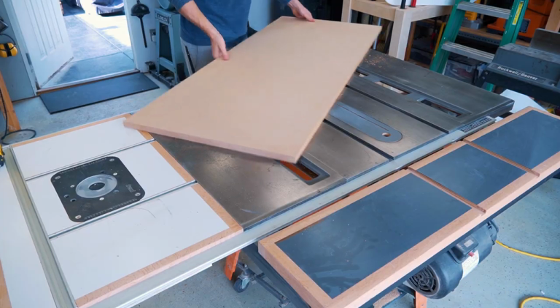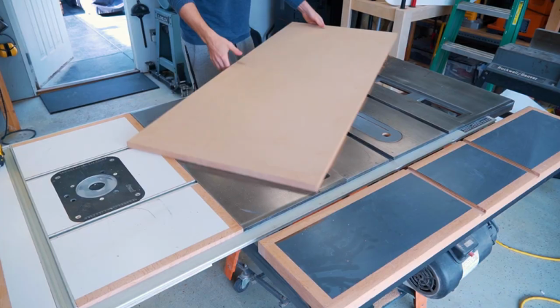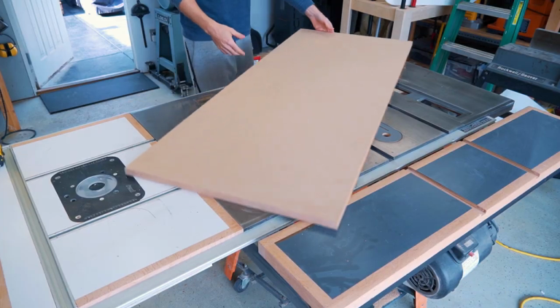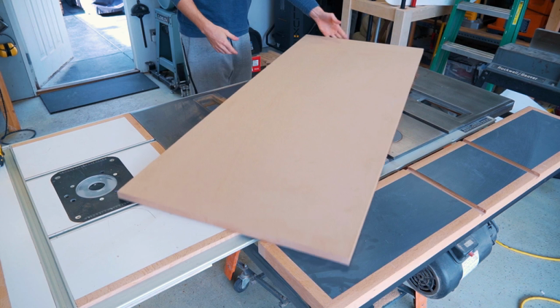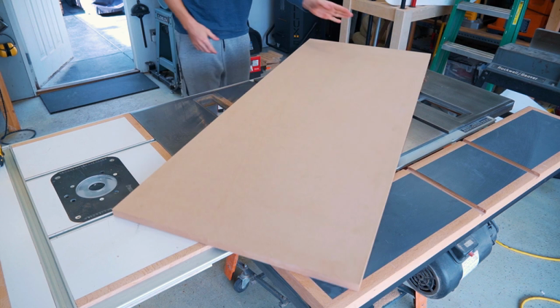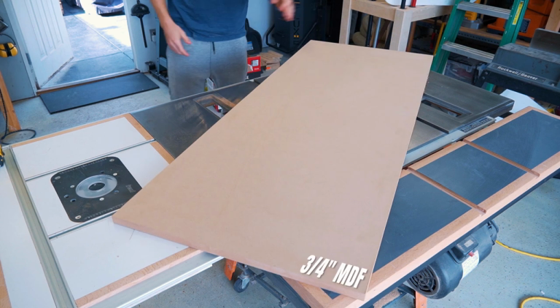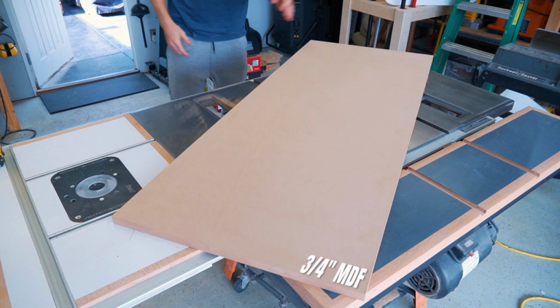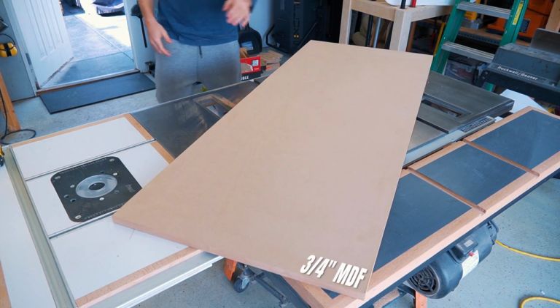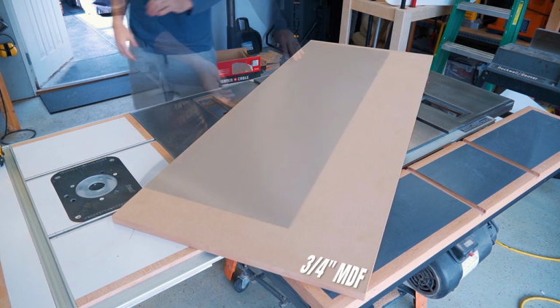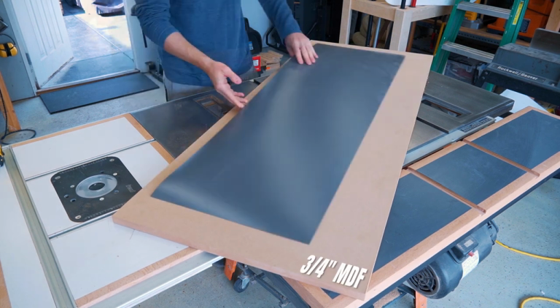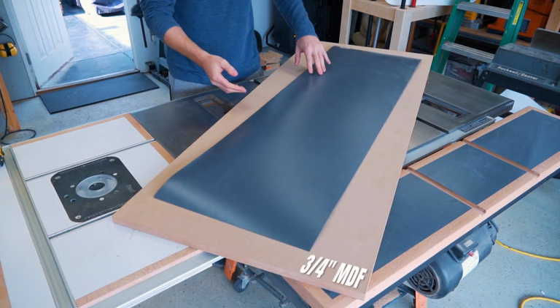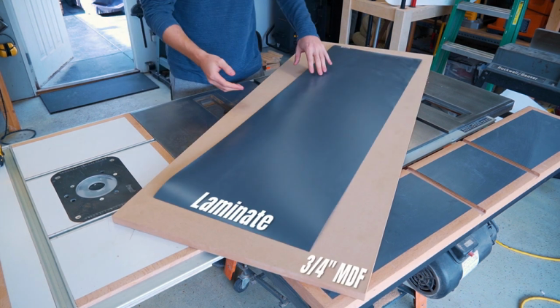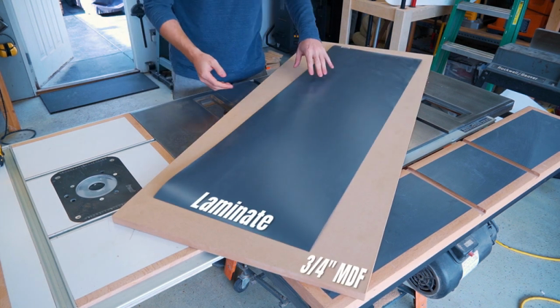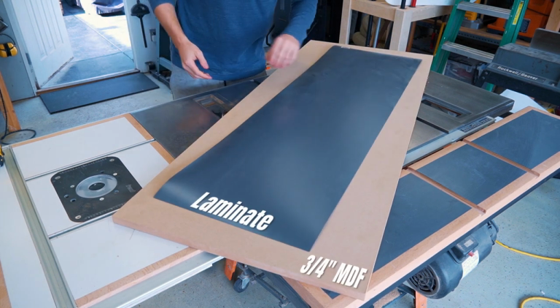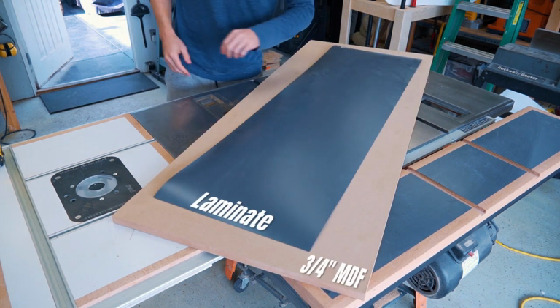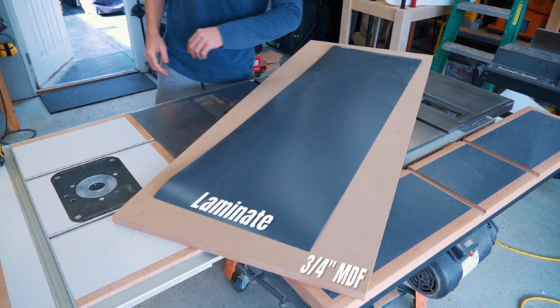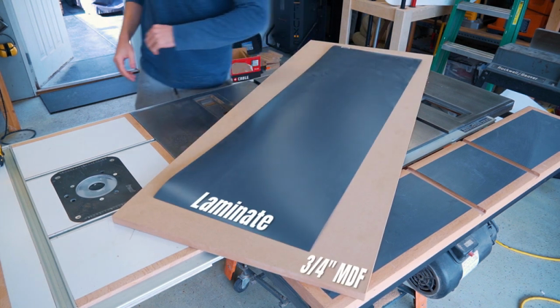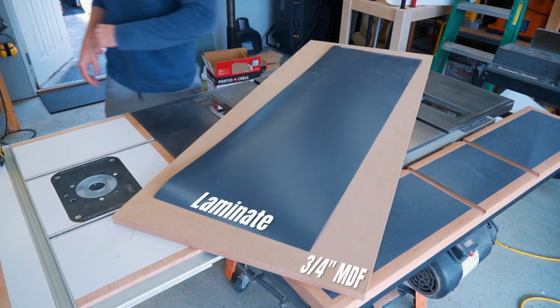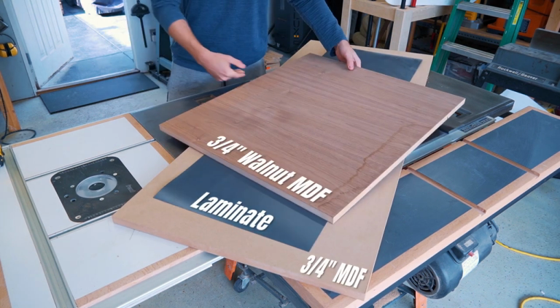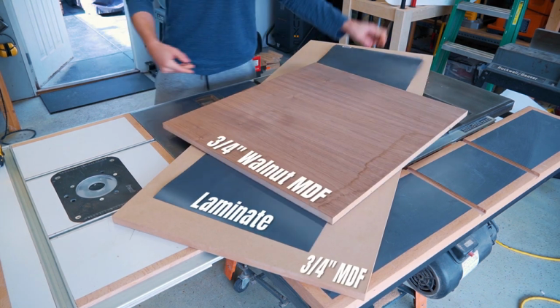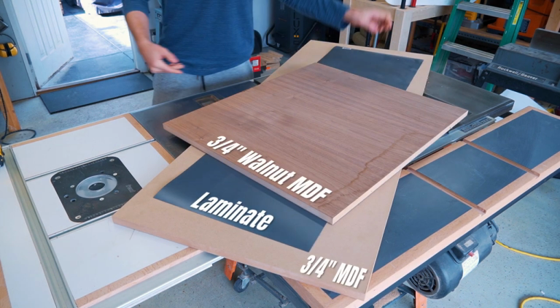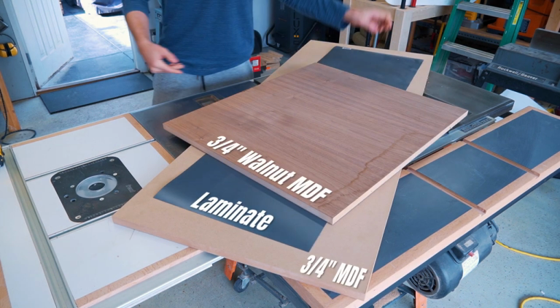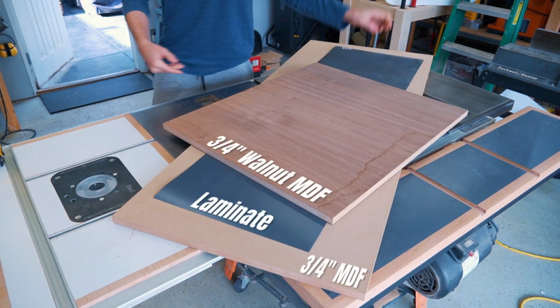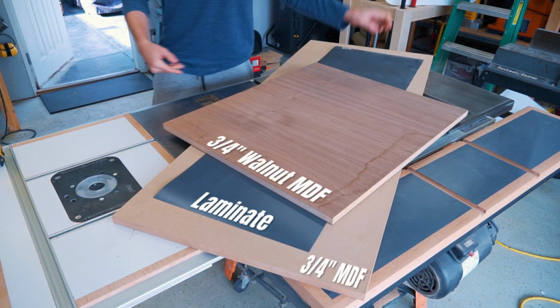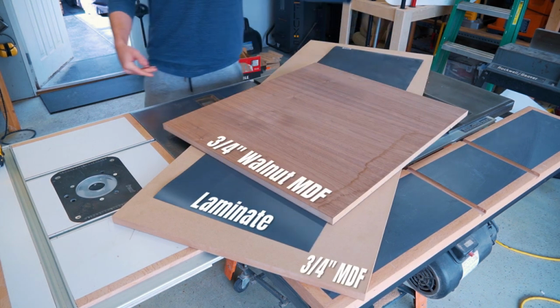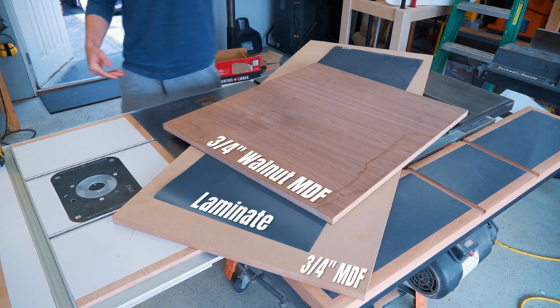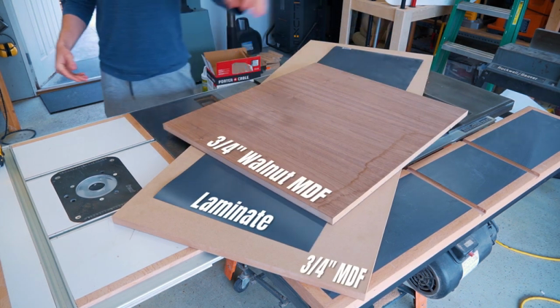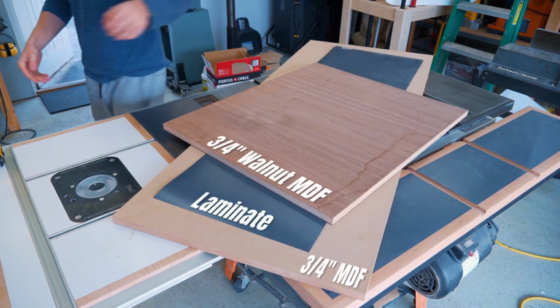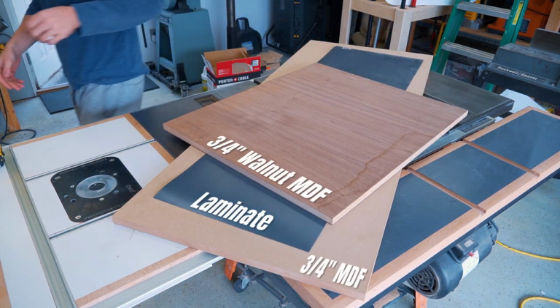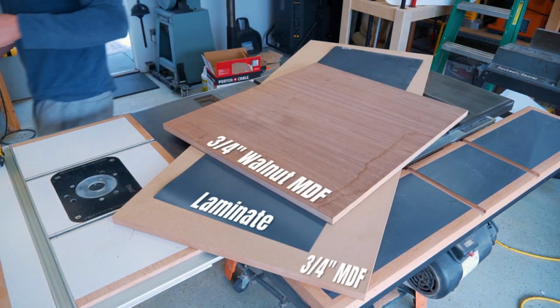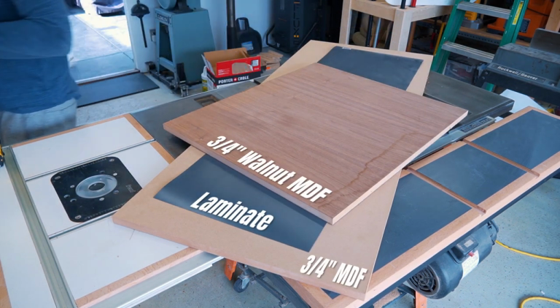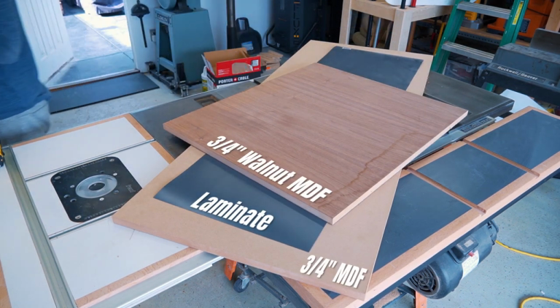I found some ¾-inch MDF, some laminate leftover from a jig, and some ¾-inch walnut veneered MDF.